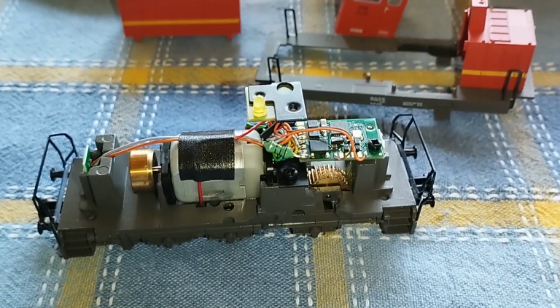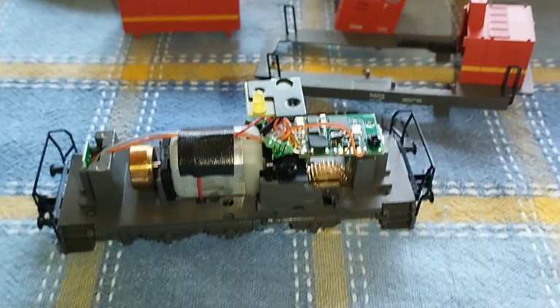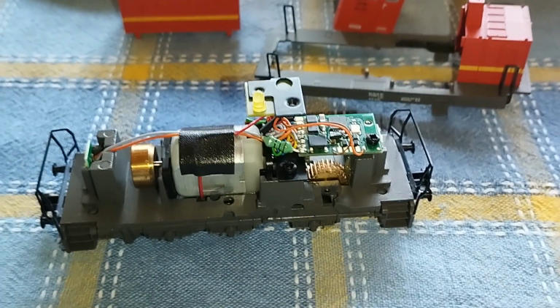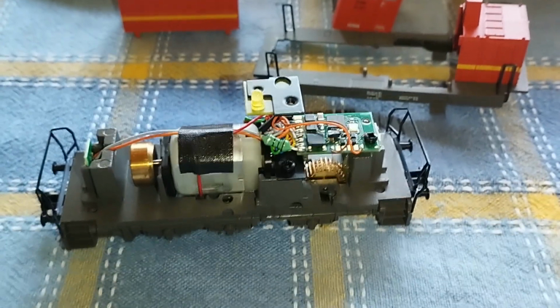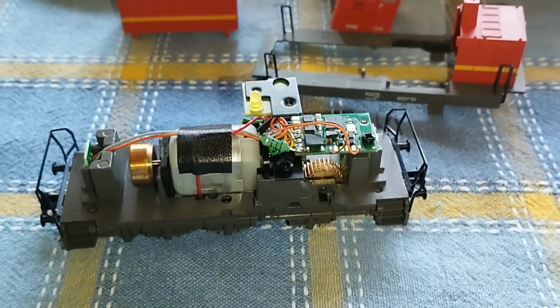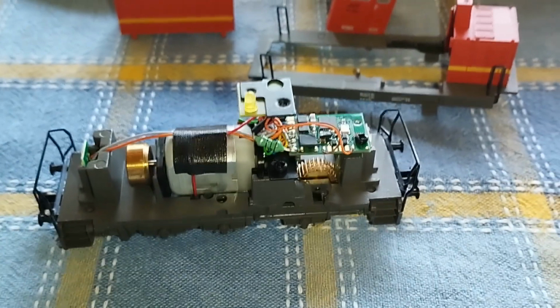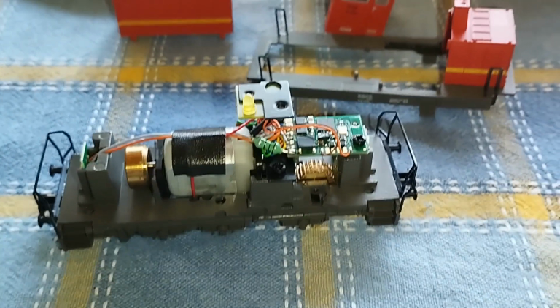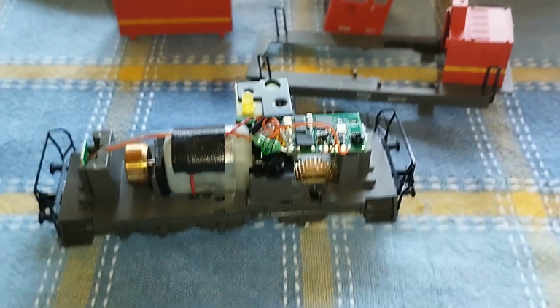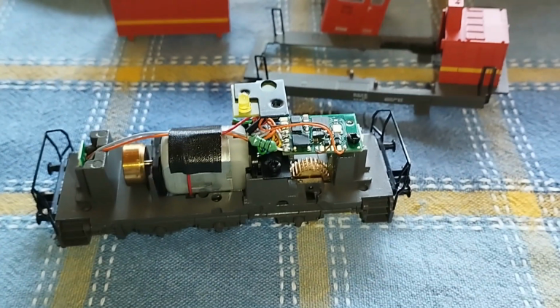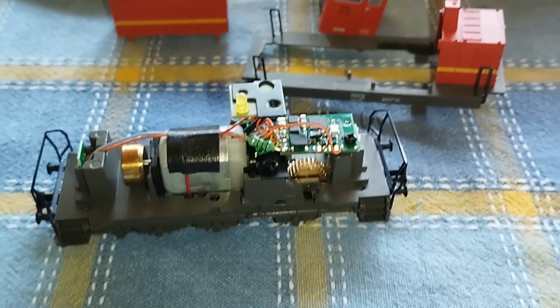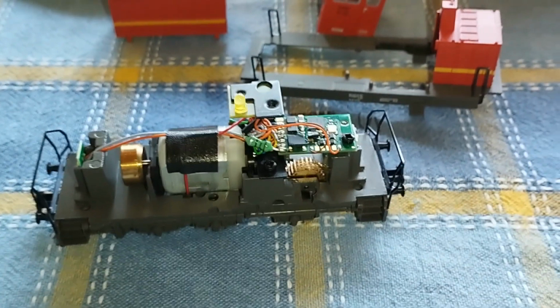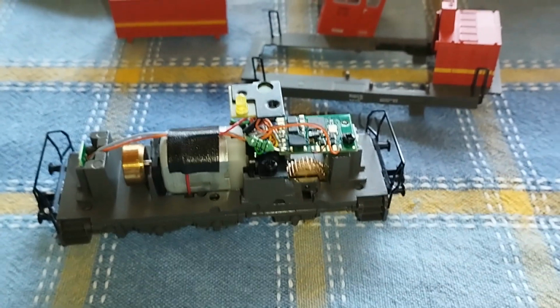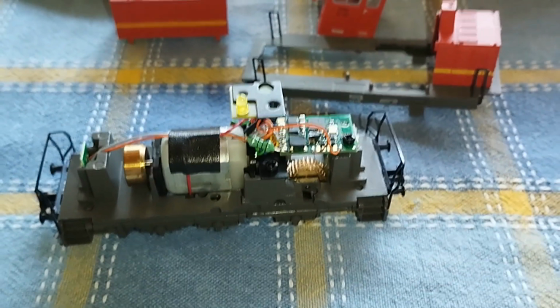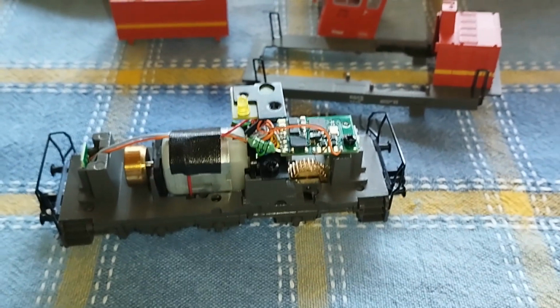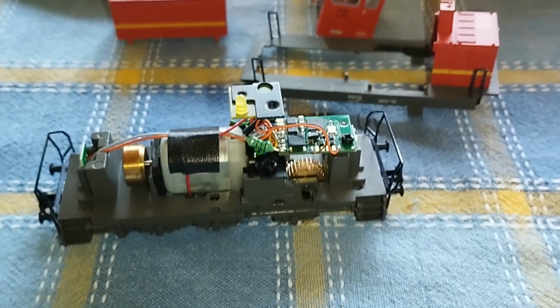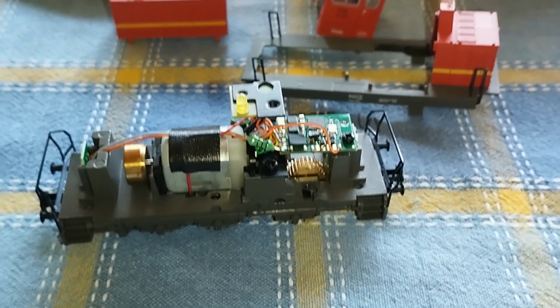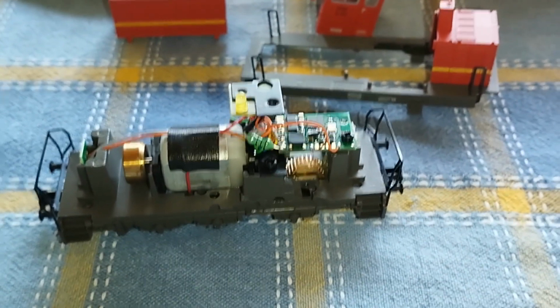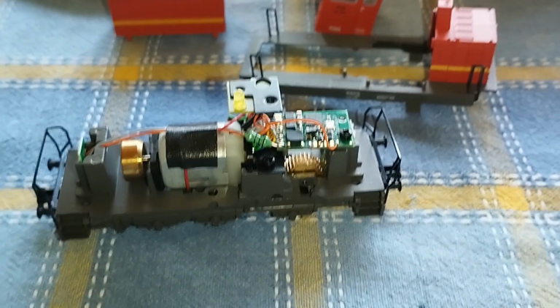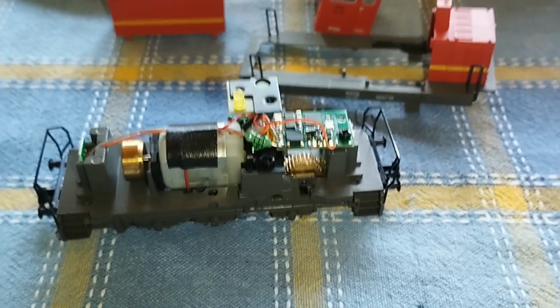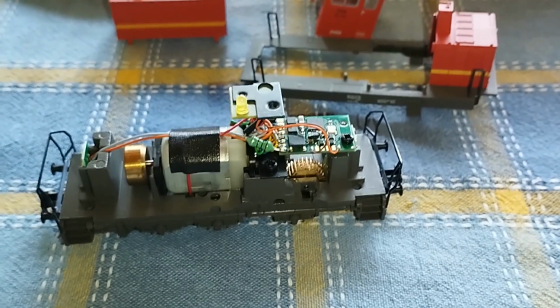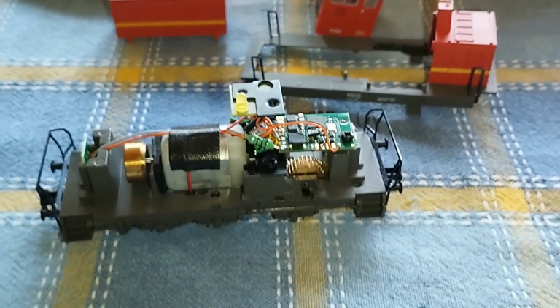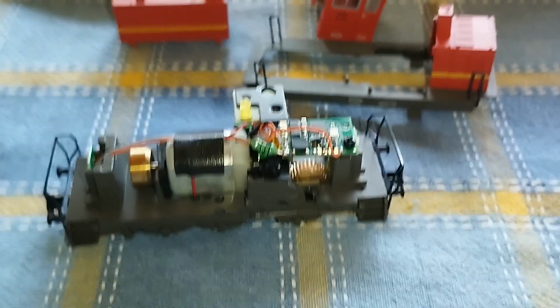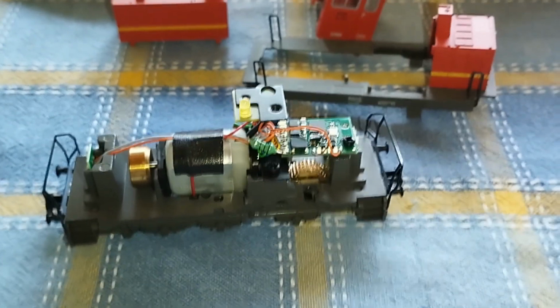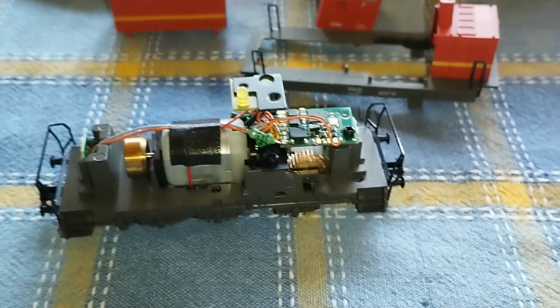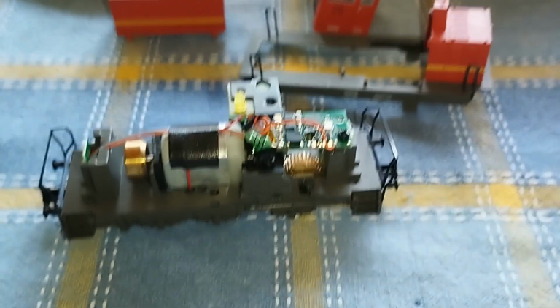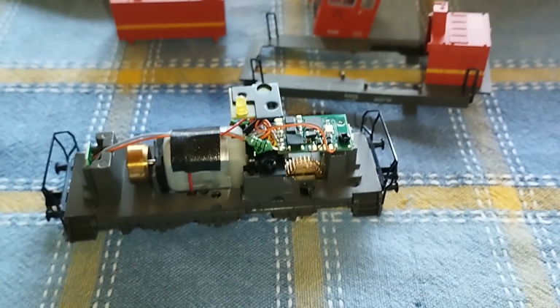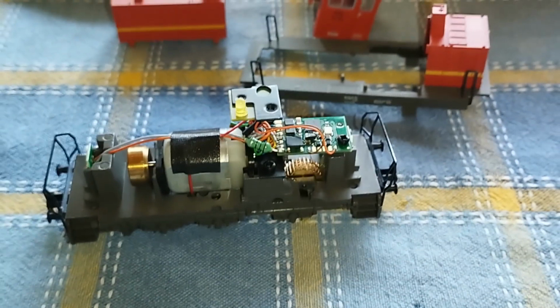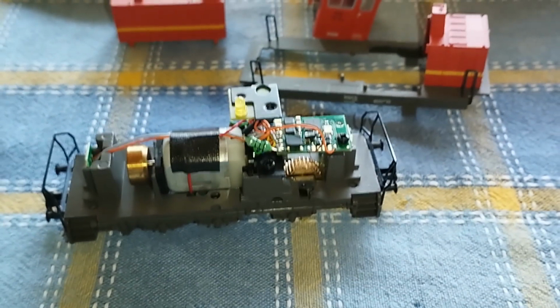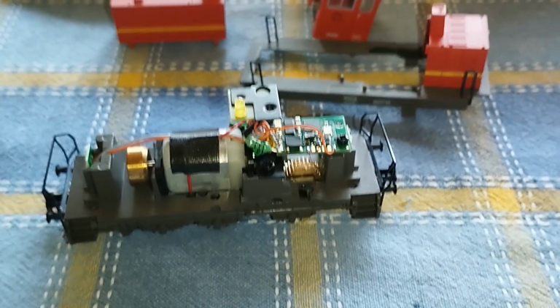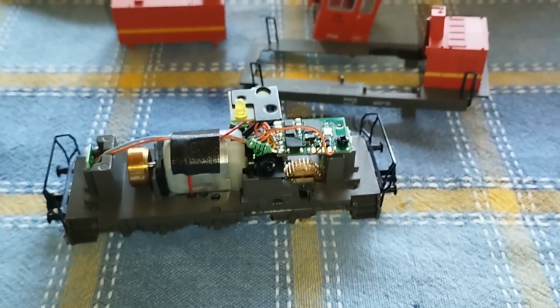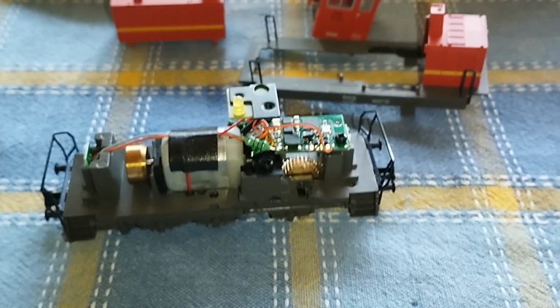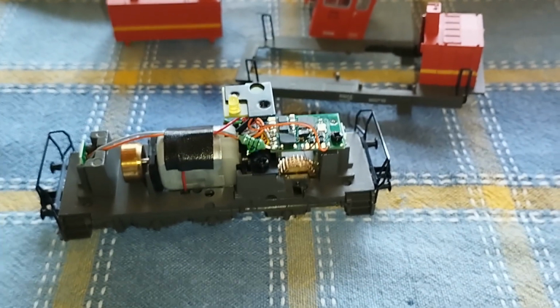This is the first new locomotive I've bought for a long, long time. Okay, so thanks for watching. Bye now.